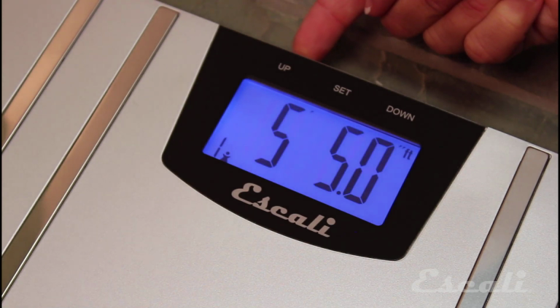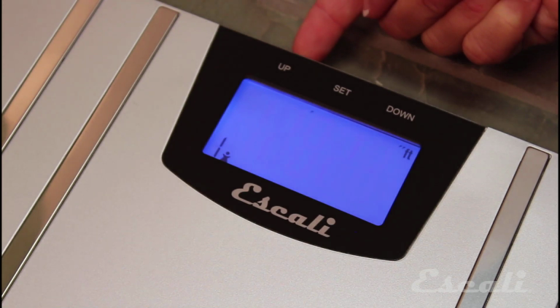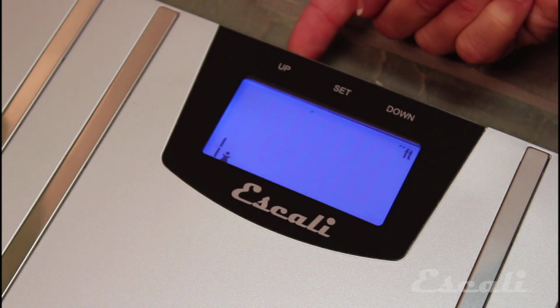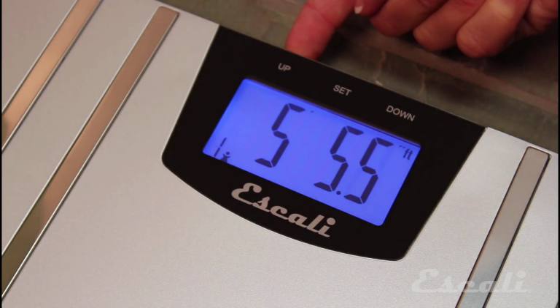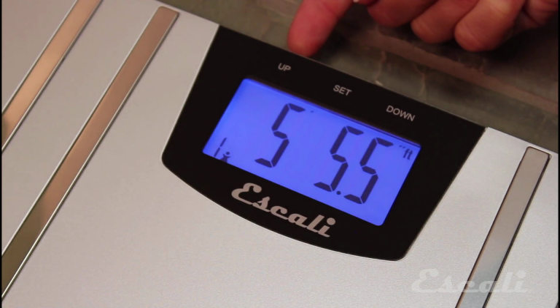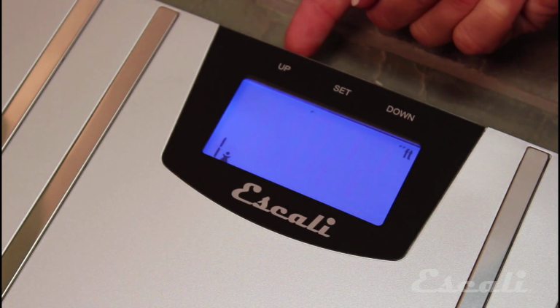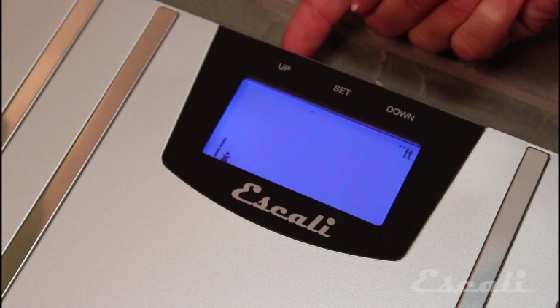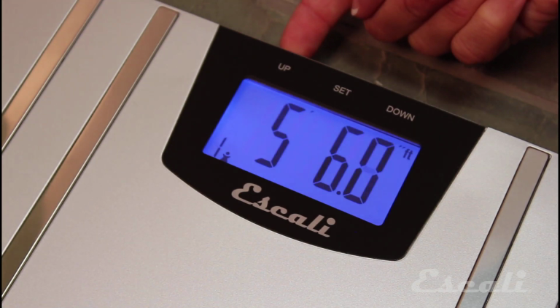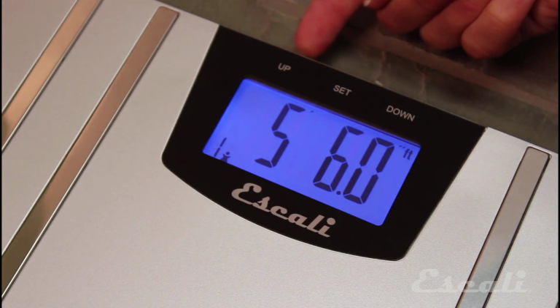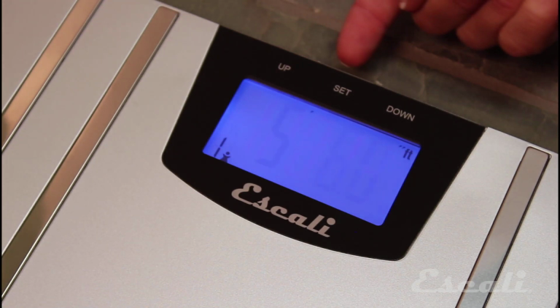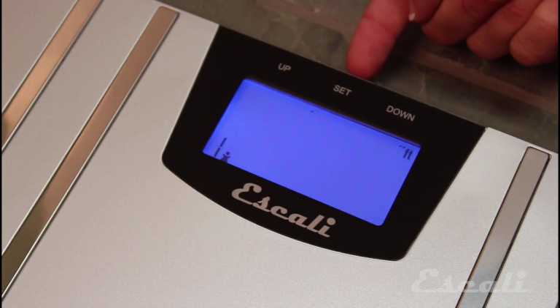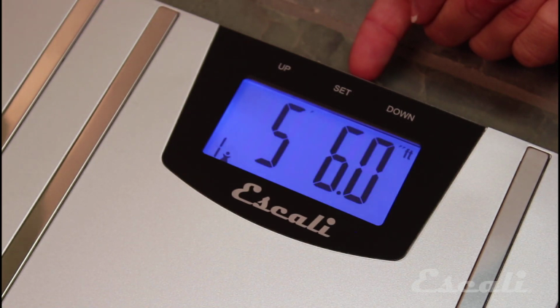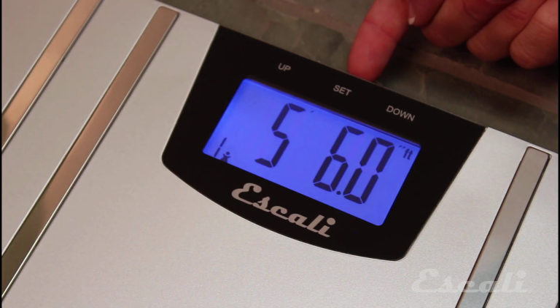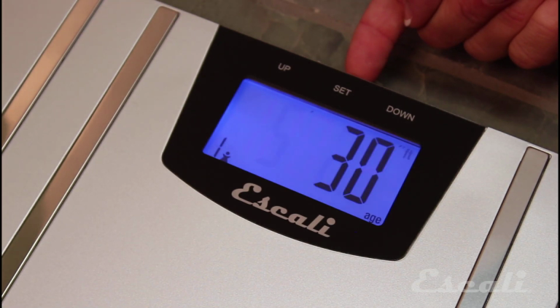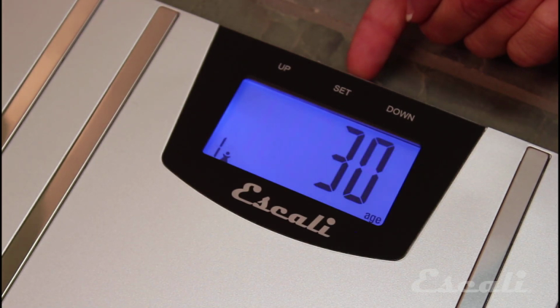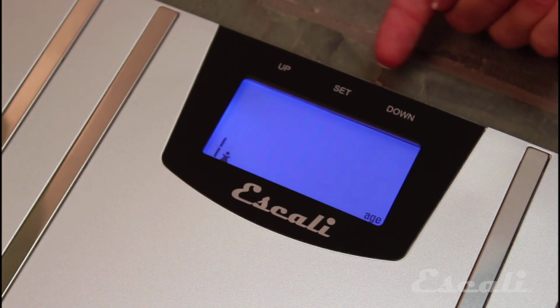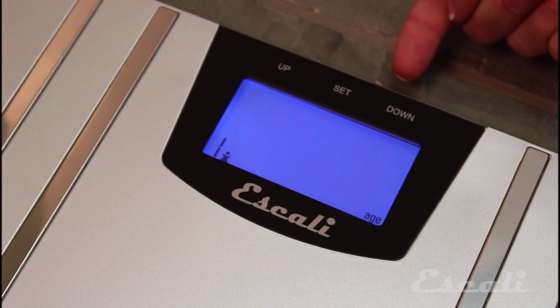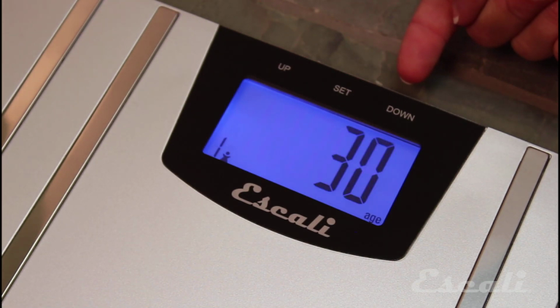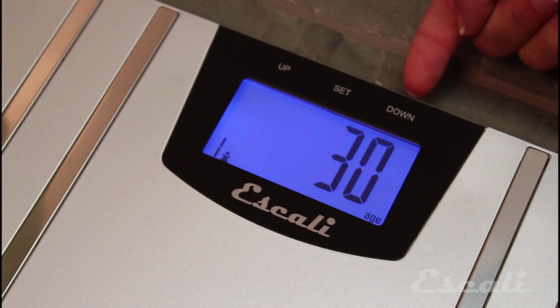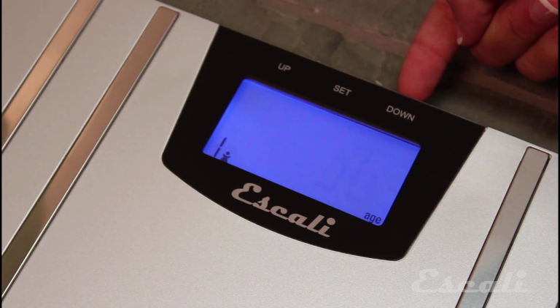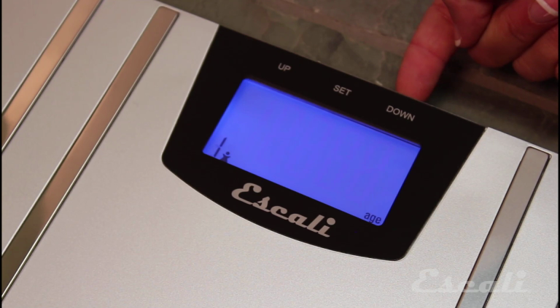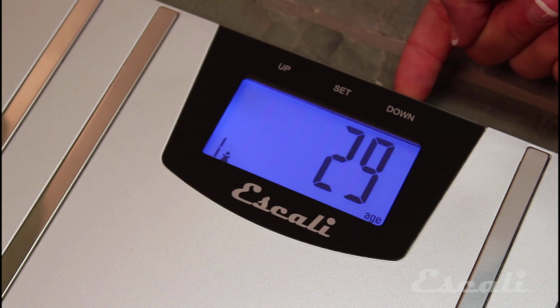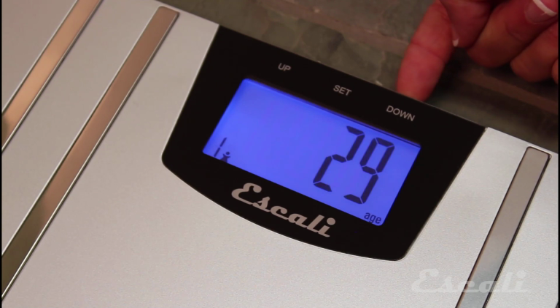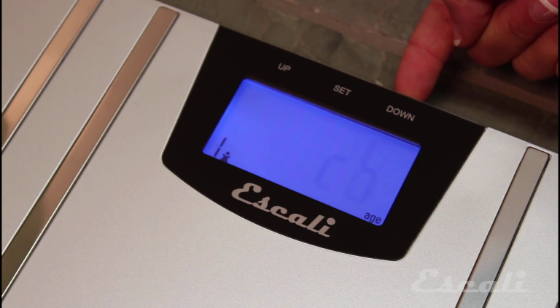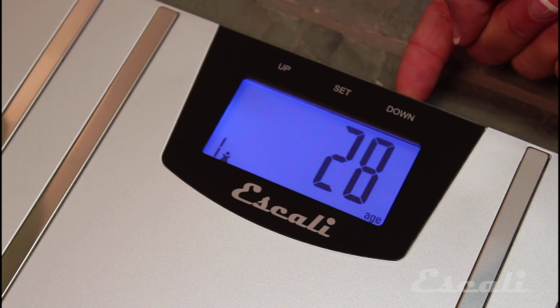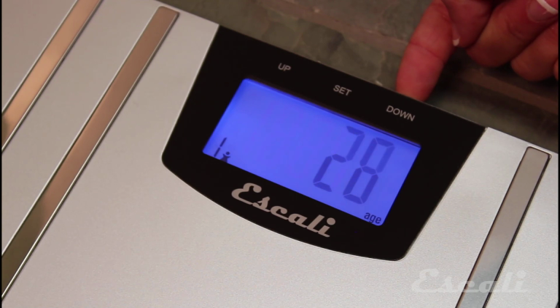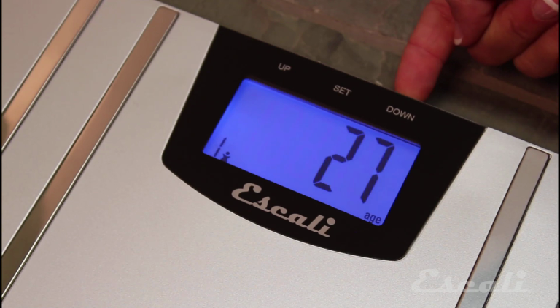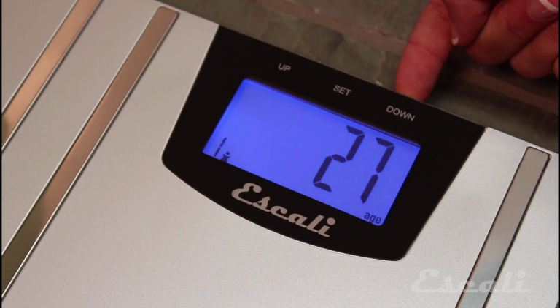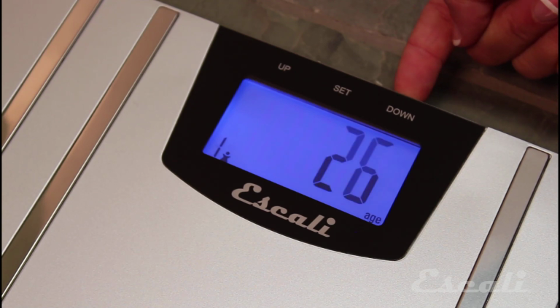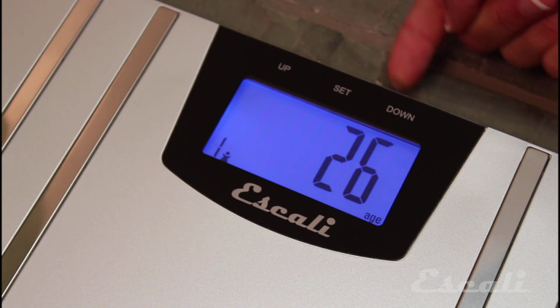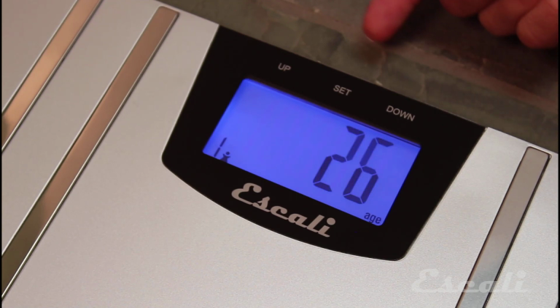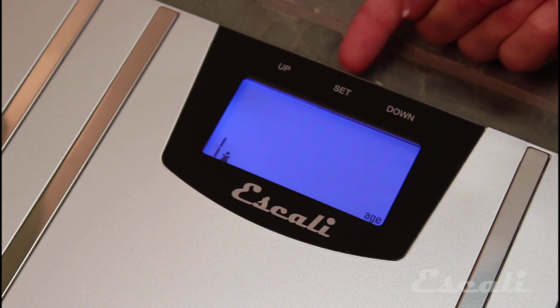Next, select your height and press Set to confirm. And finally, select your age and press Set to confirm.